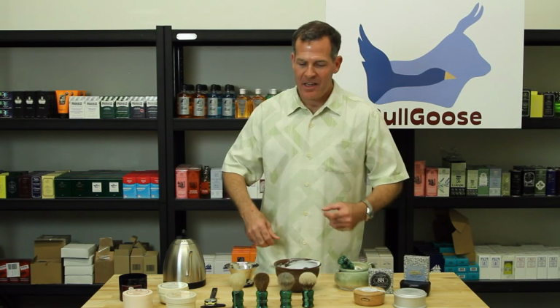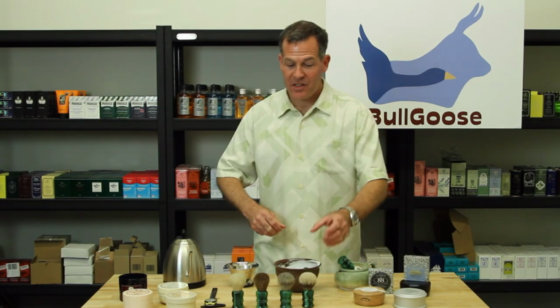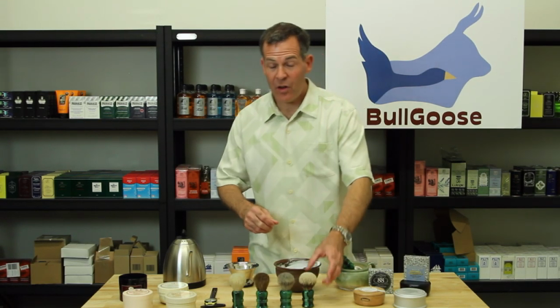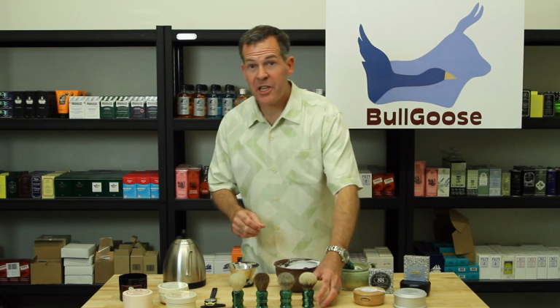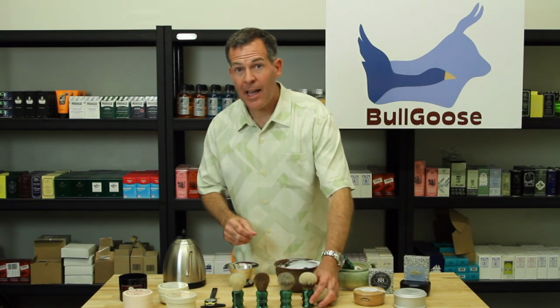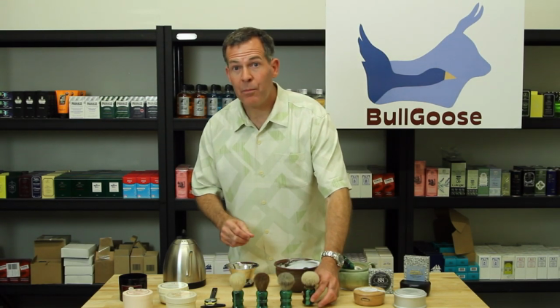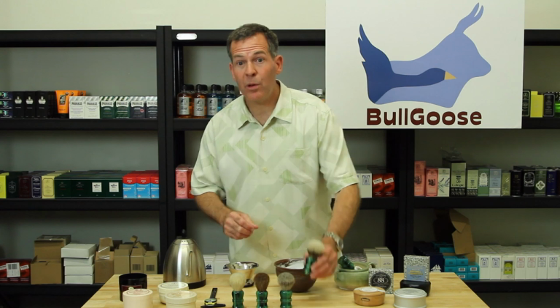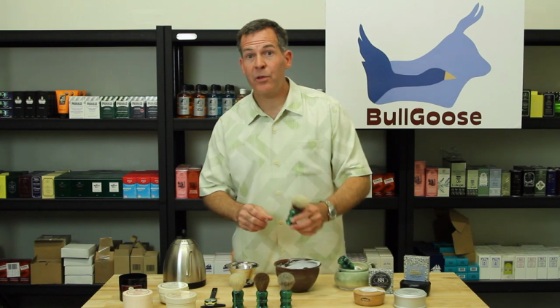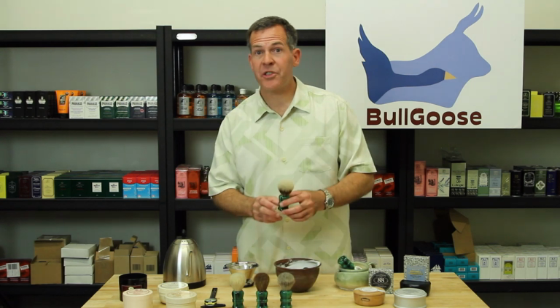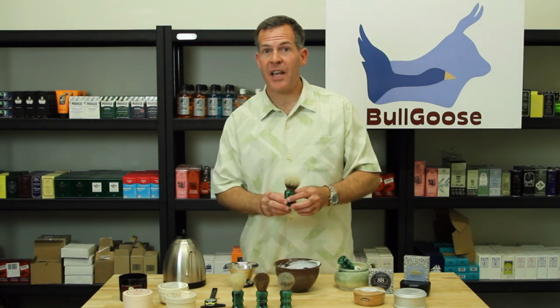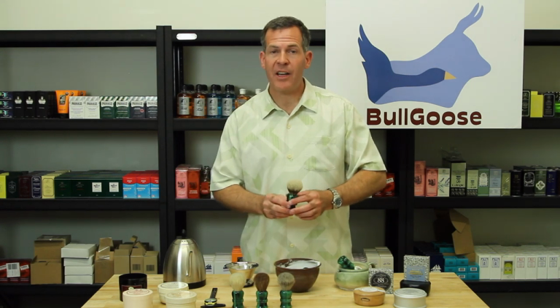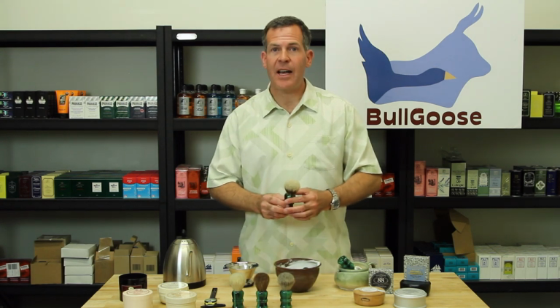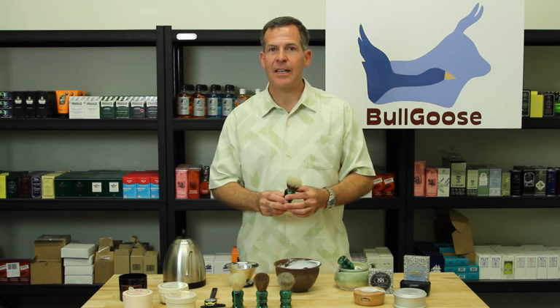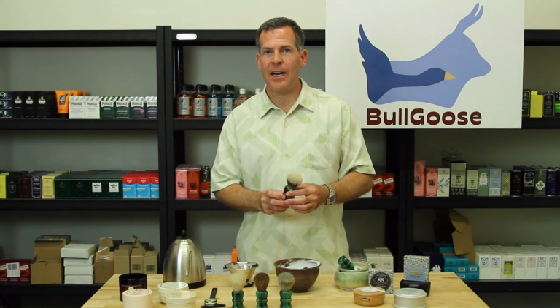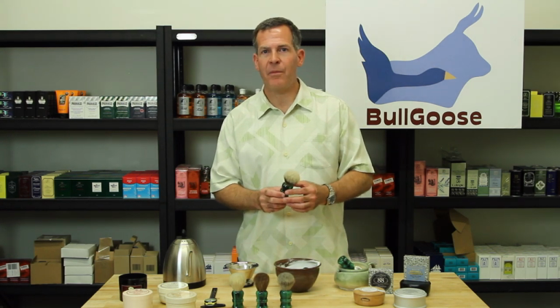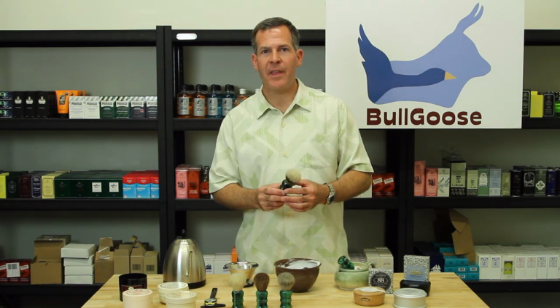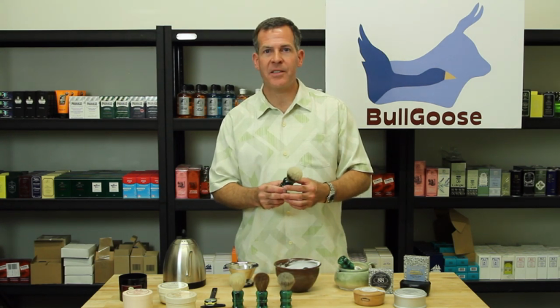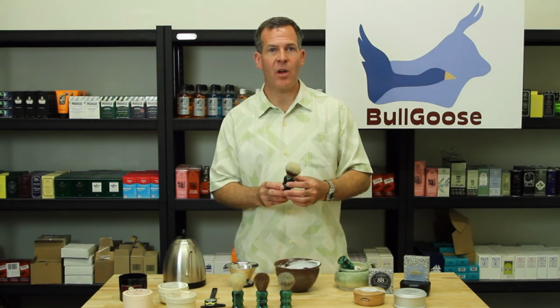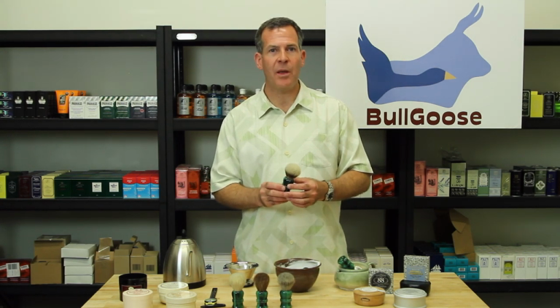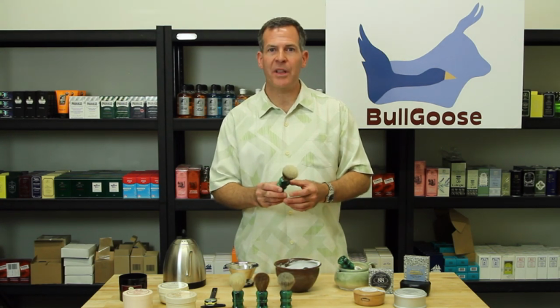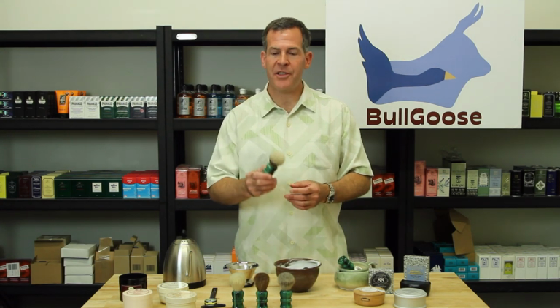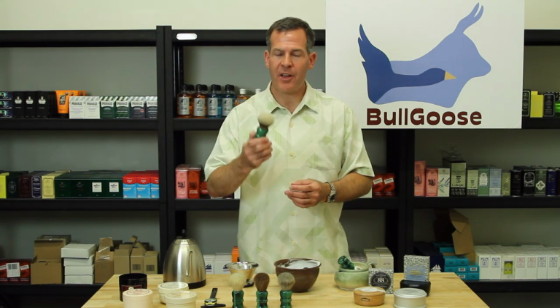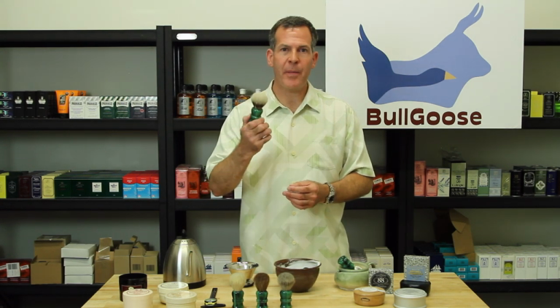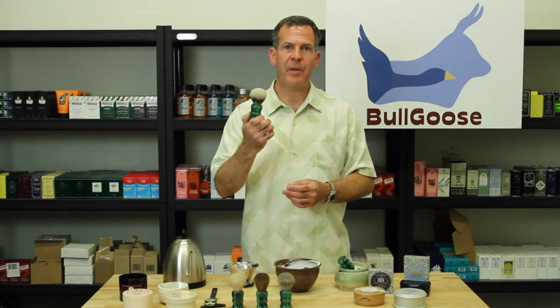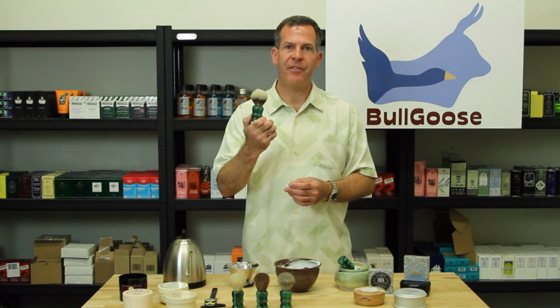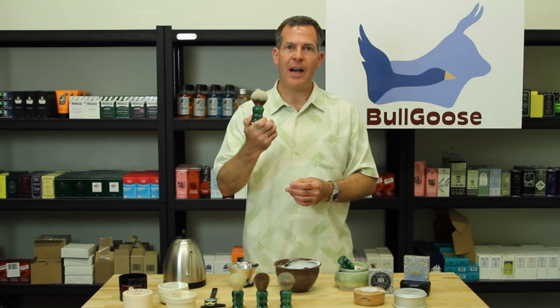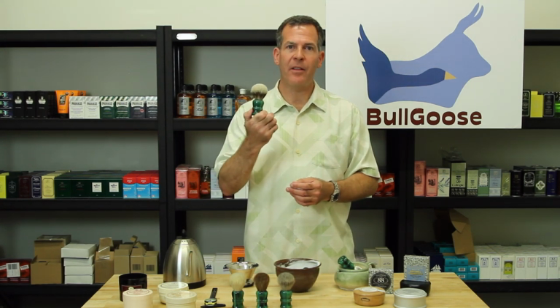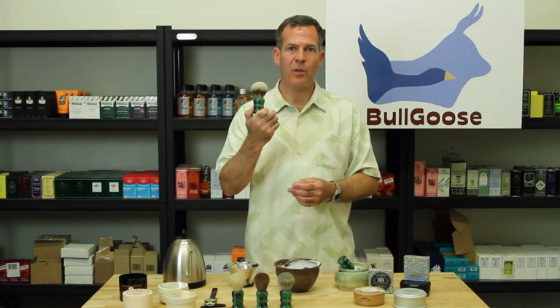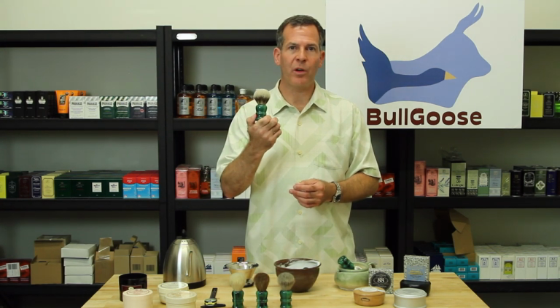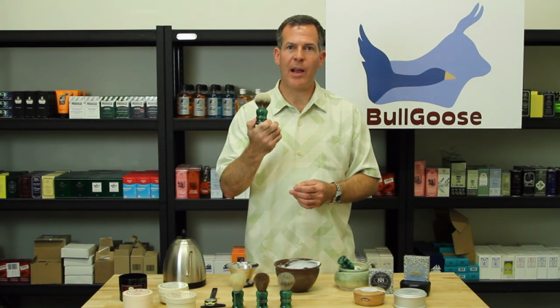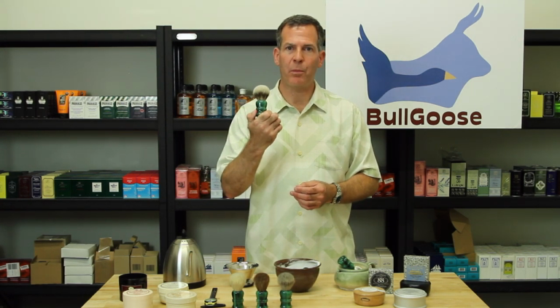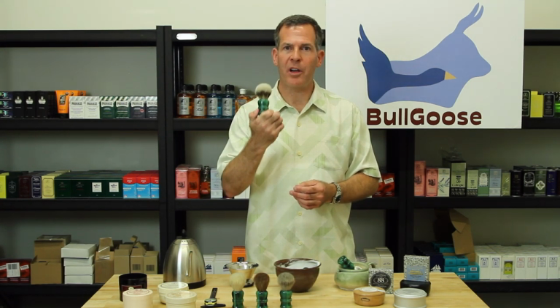Go check out BullGooseShaving.com — that's the only place you're going to be able to find the Lord Randall brush.